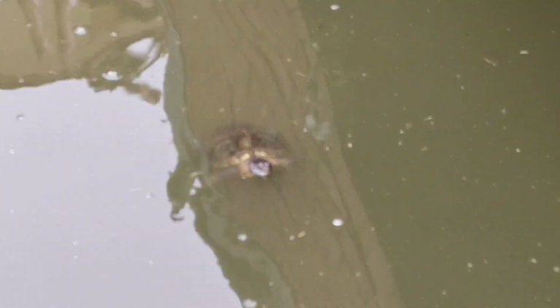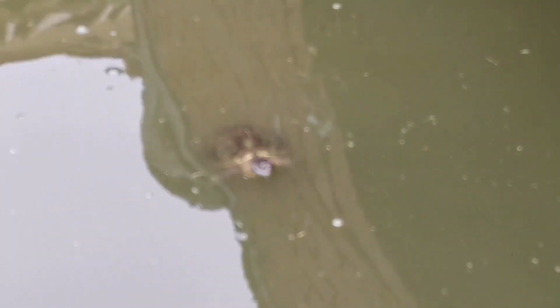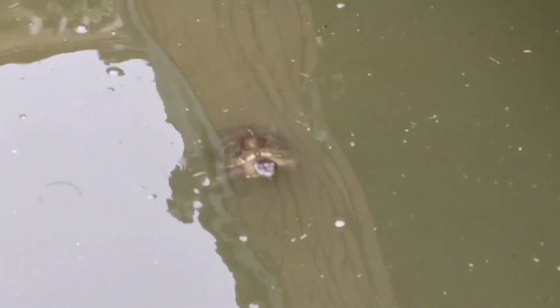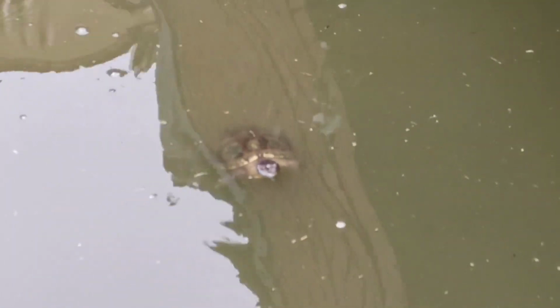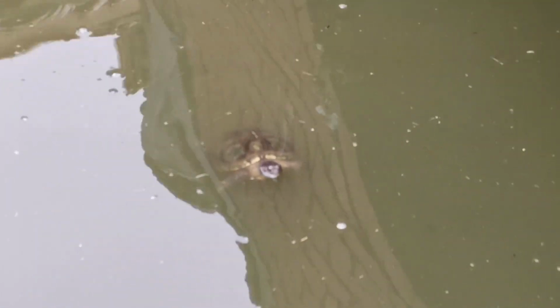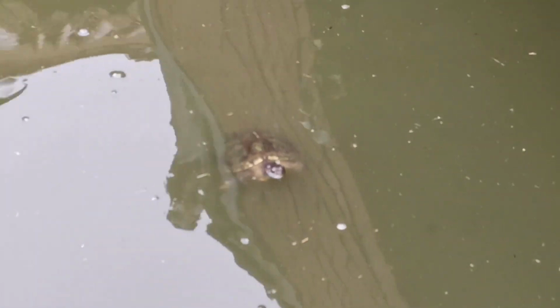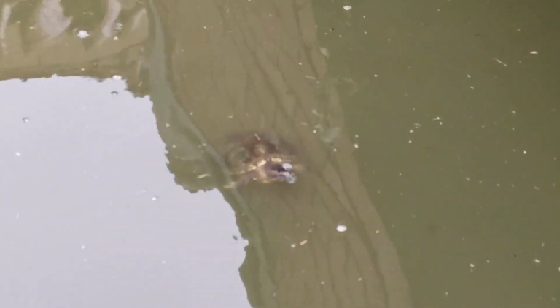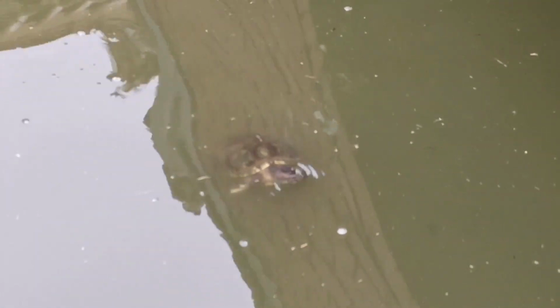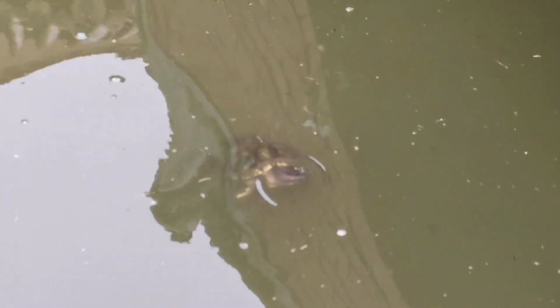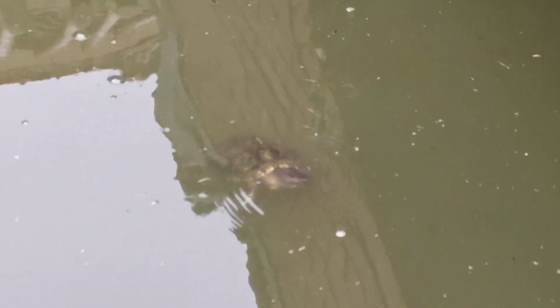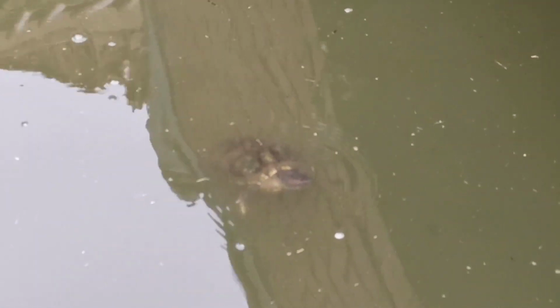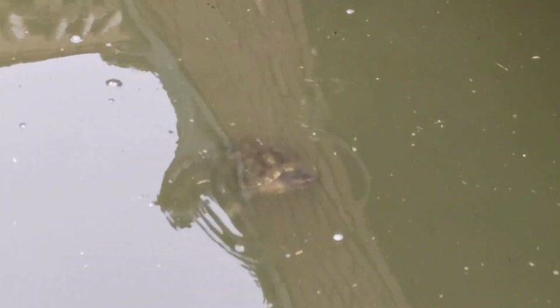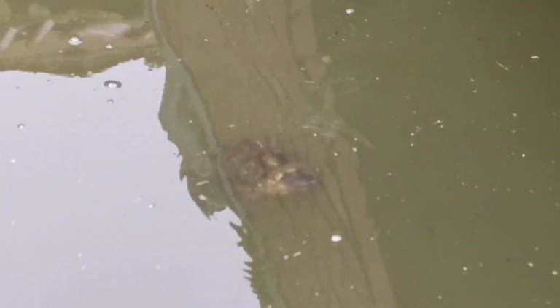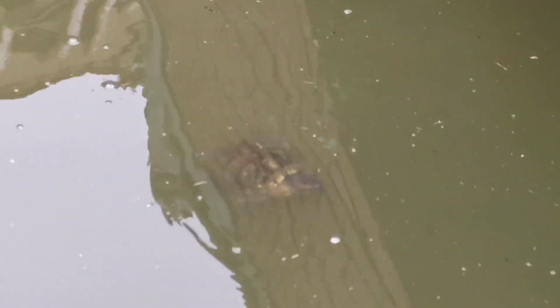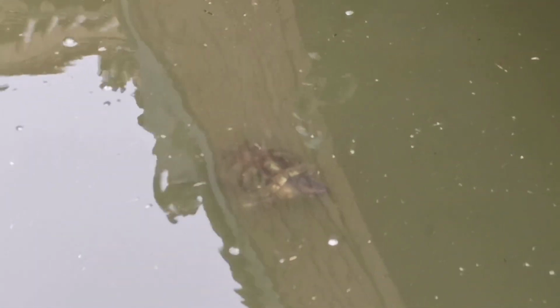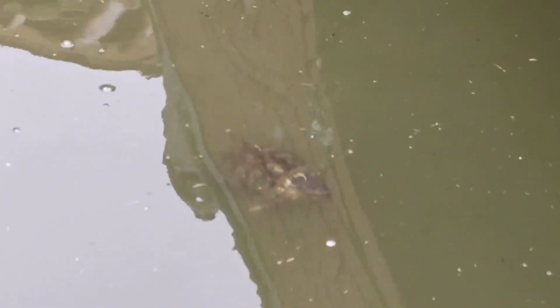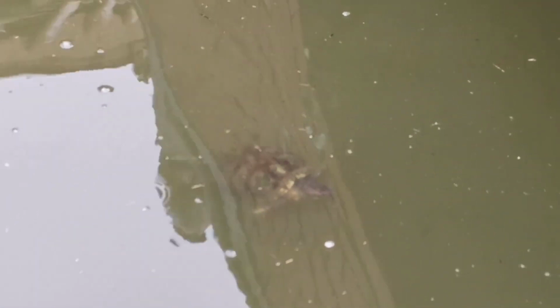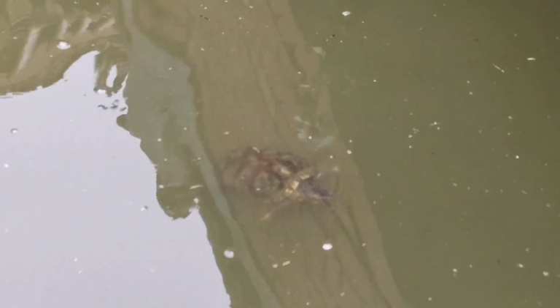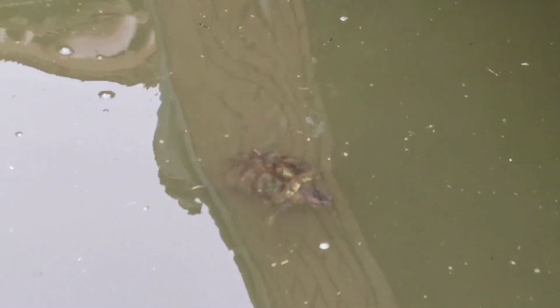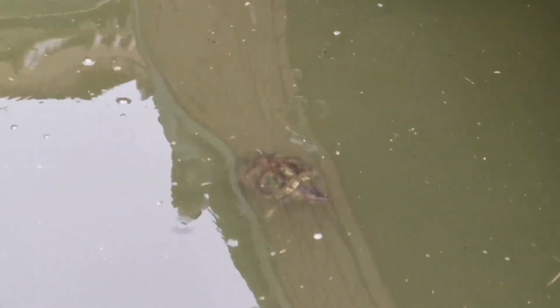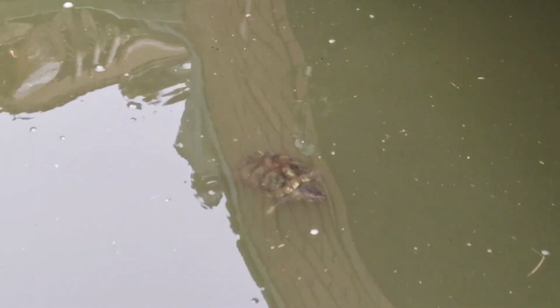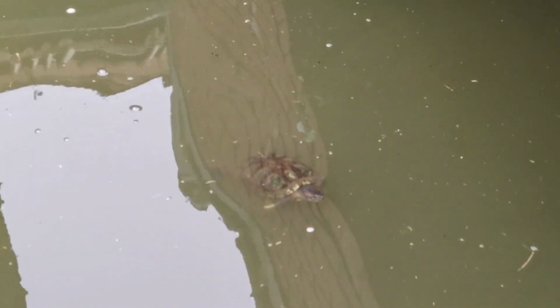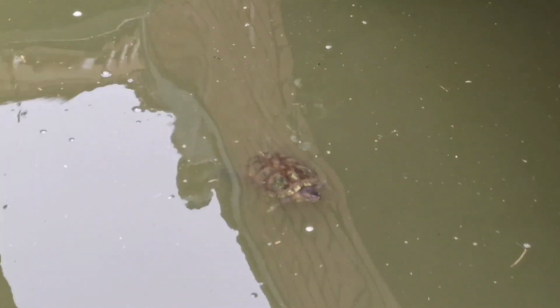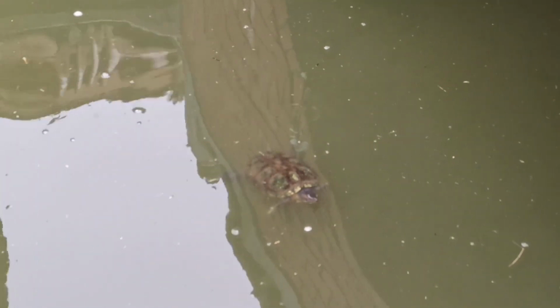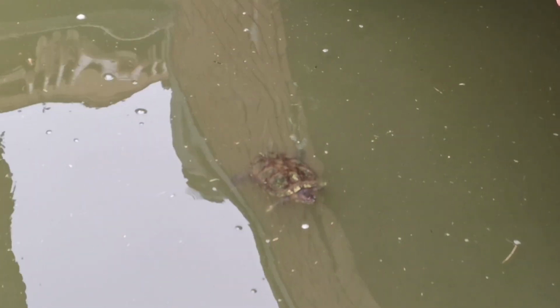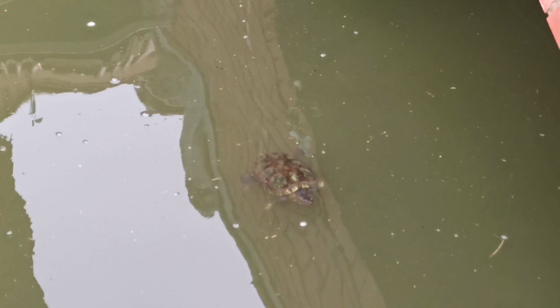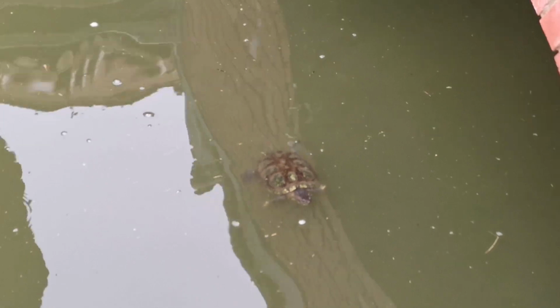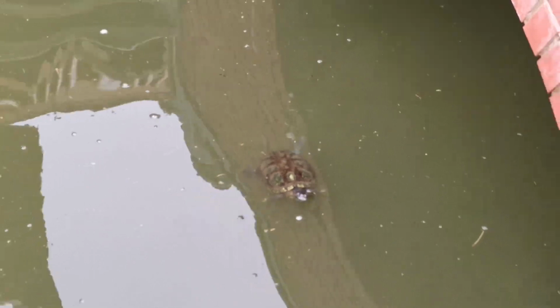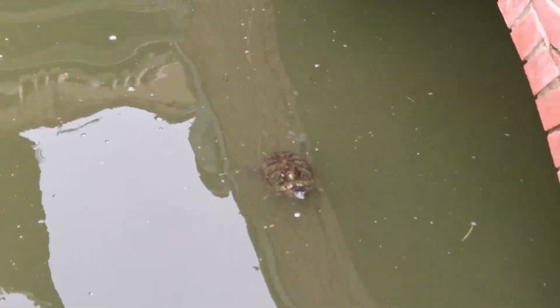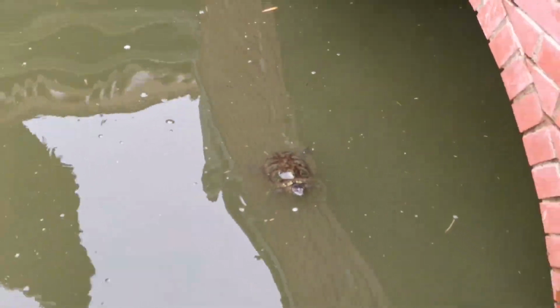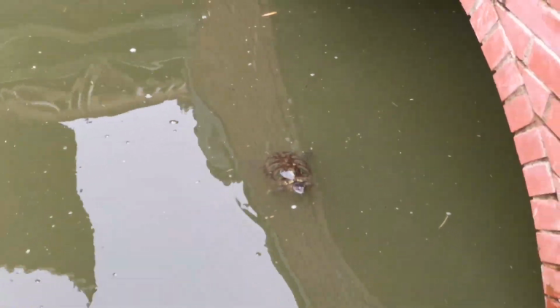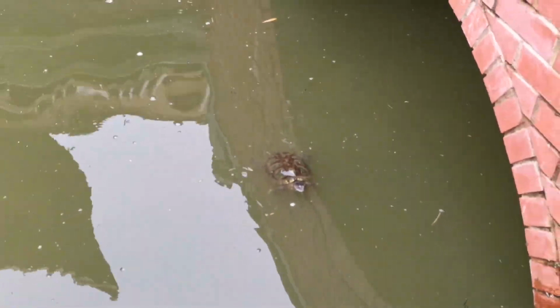There is a turtle here also — very slow, looking at me.